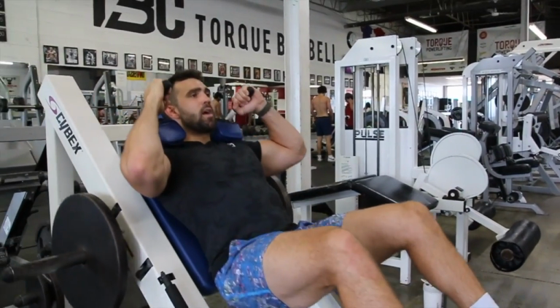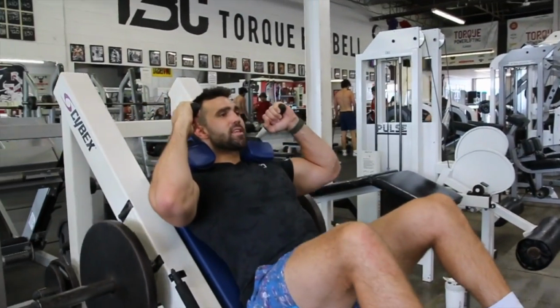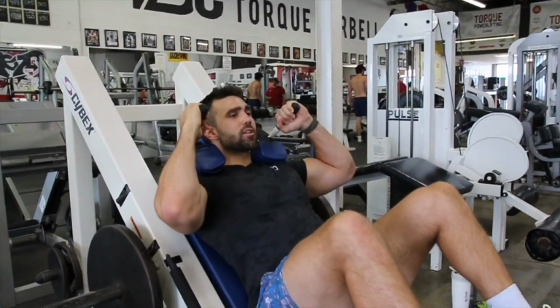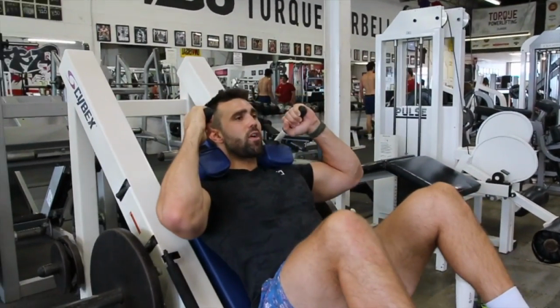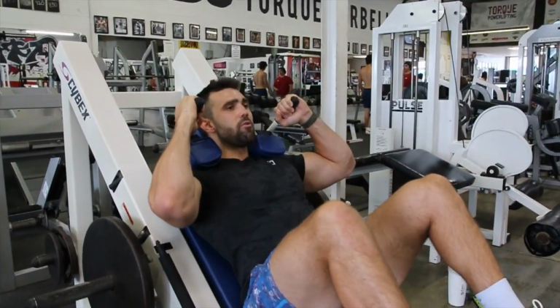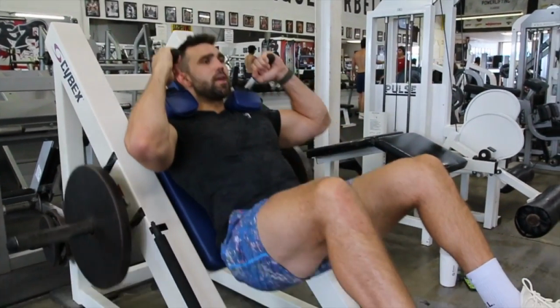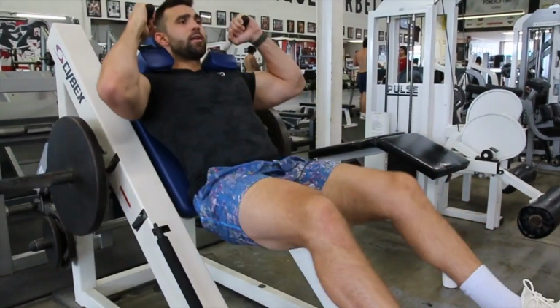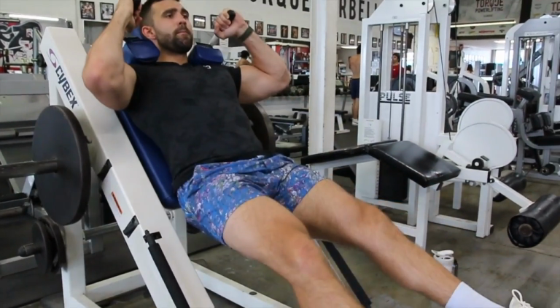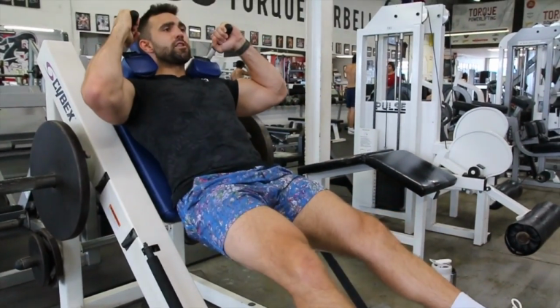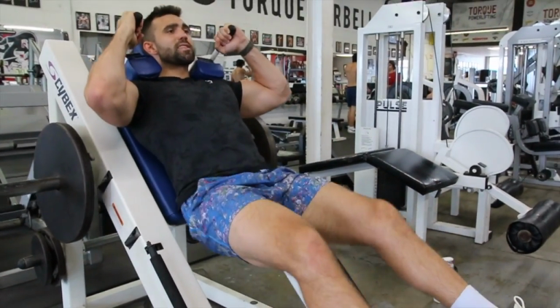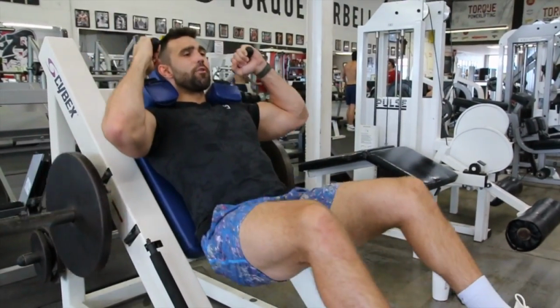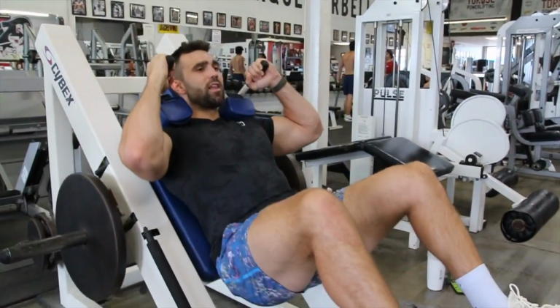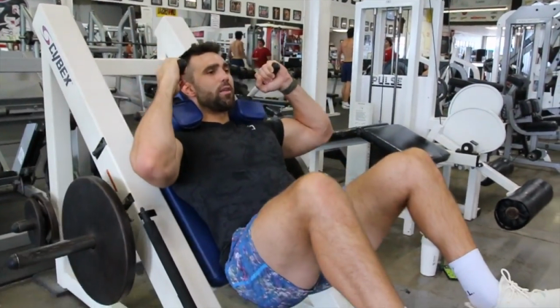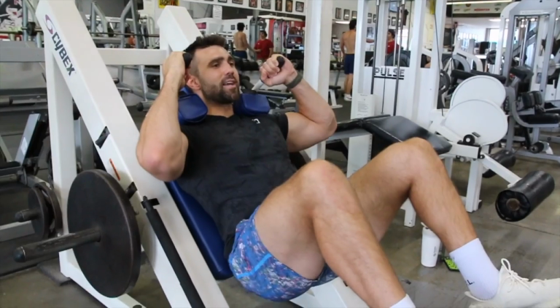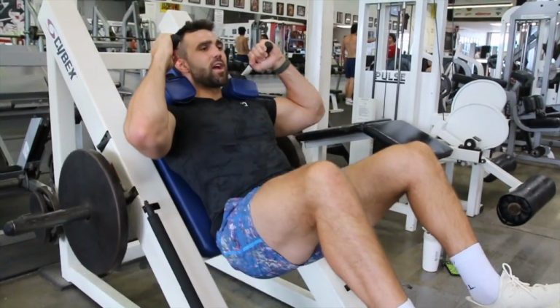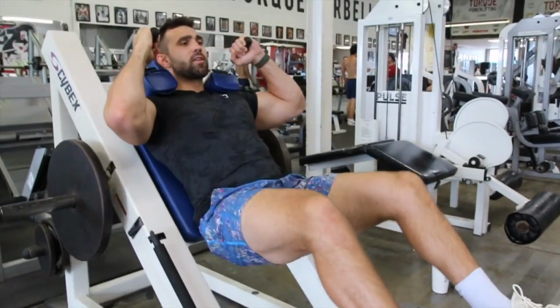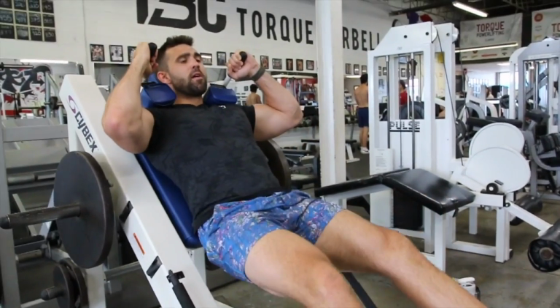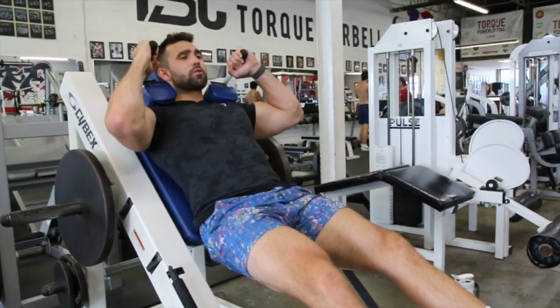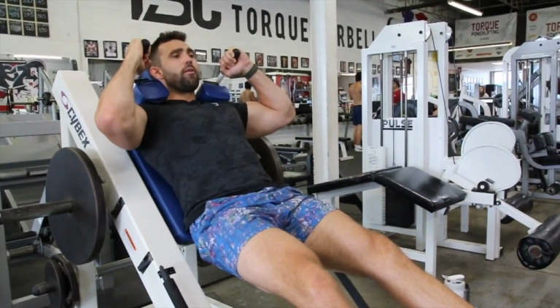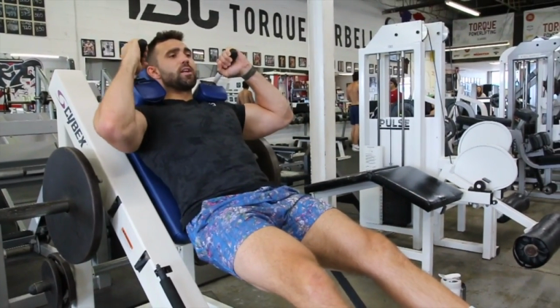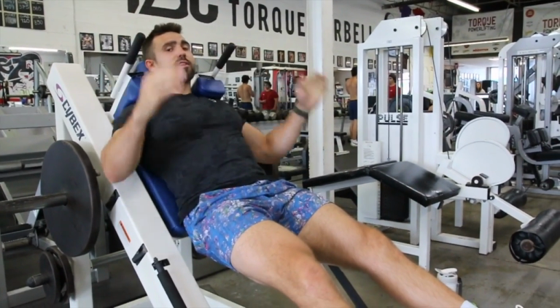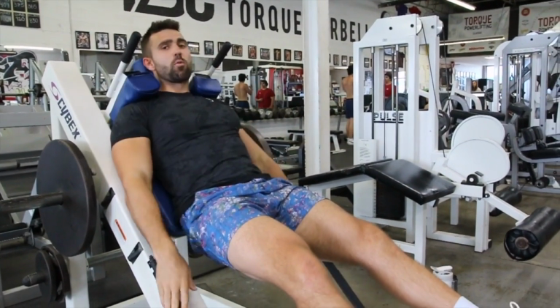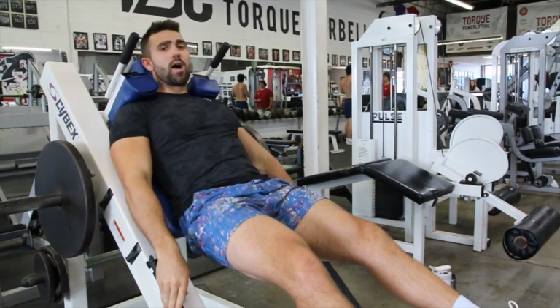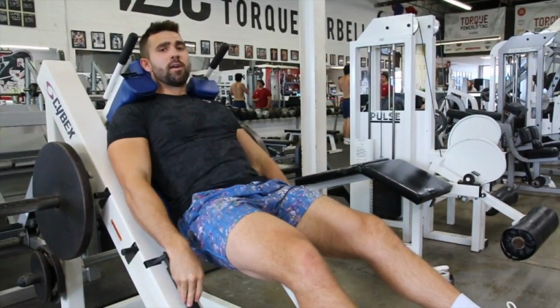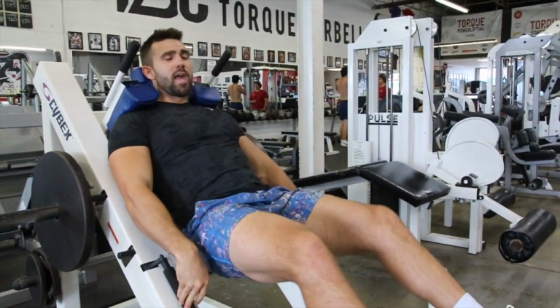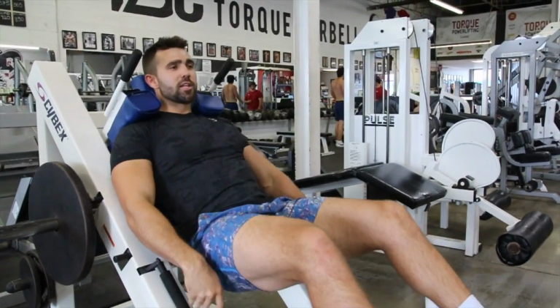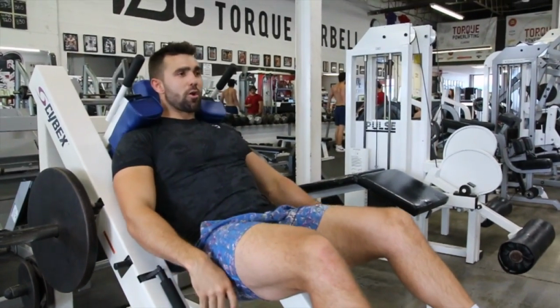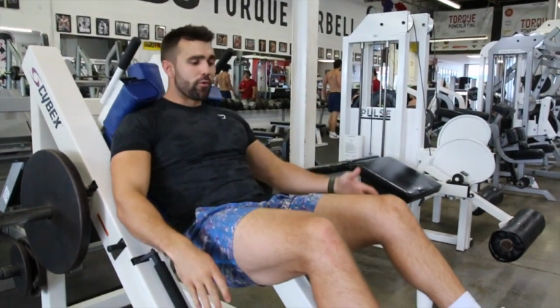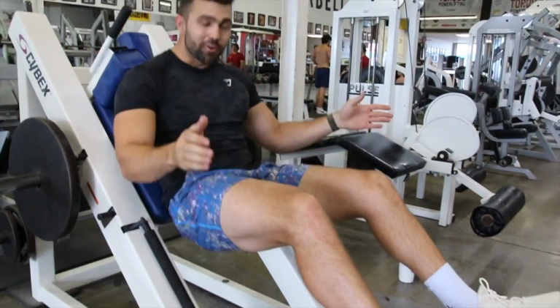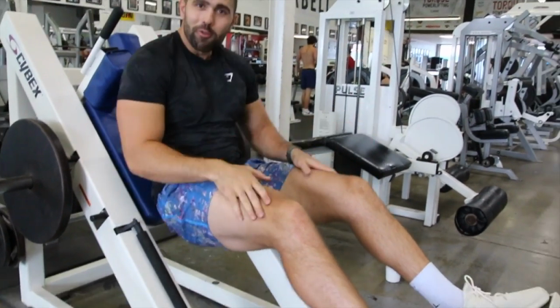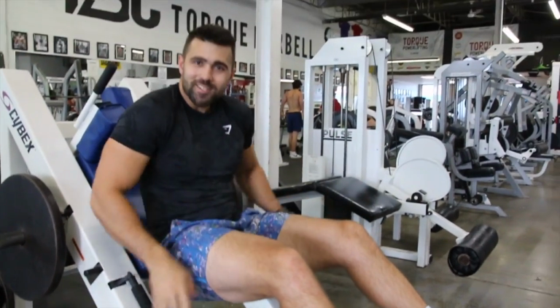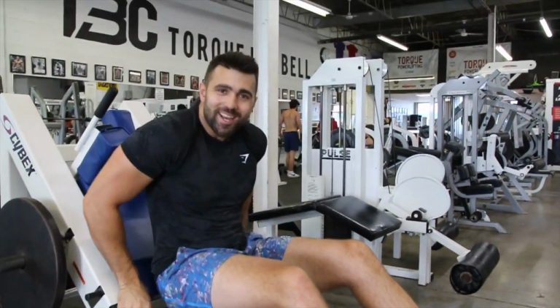And this is a great movement. As you can see, it really builds leg strength, builds confidence in the squat, and will overall grow those legs.